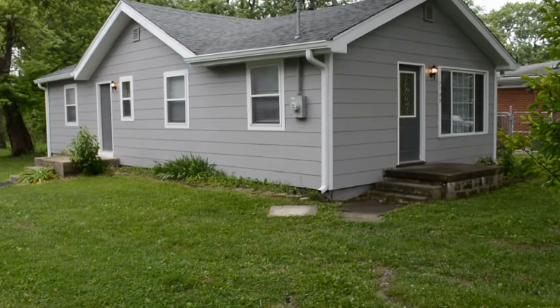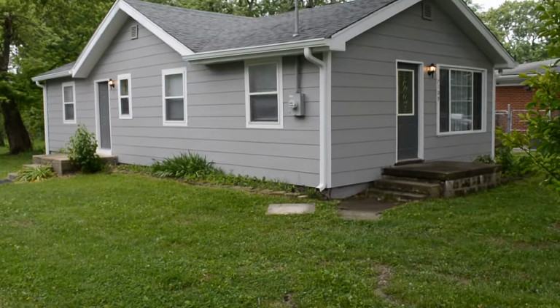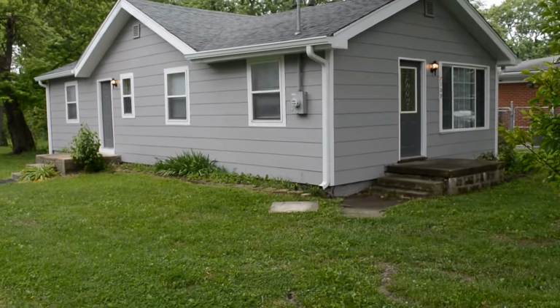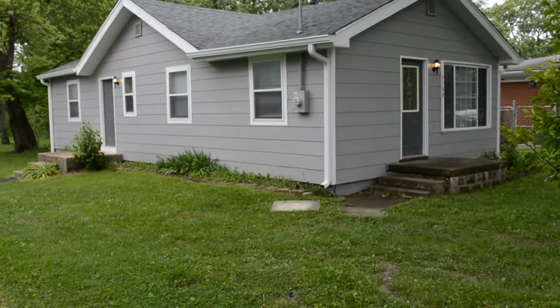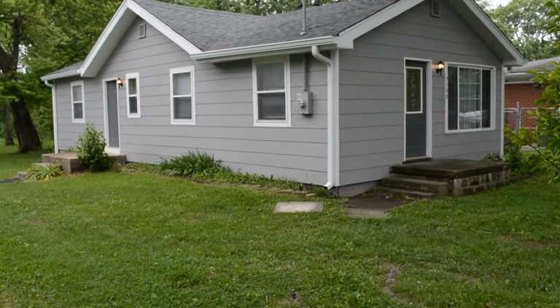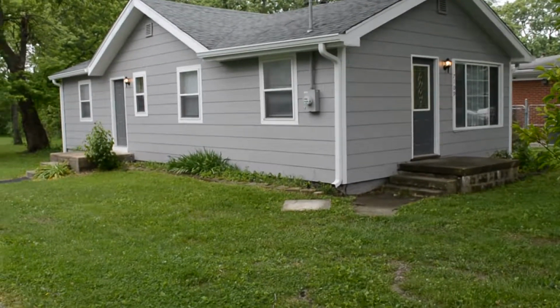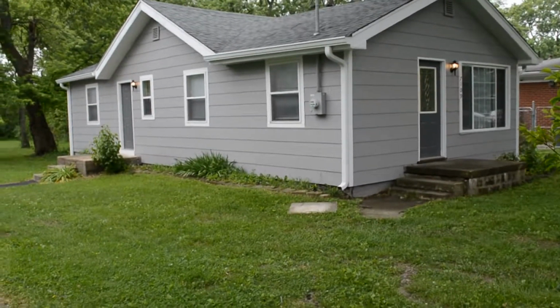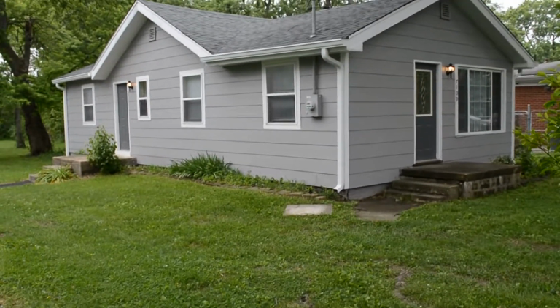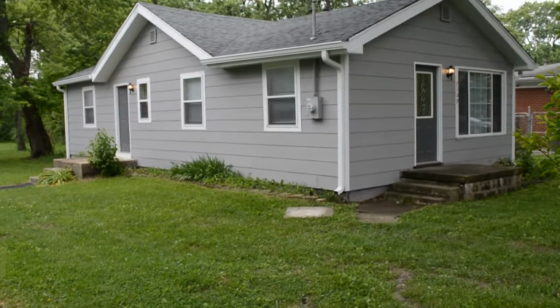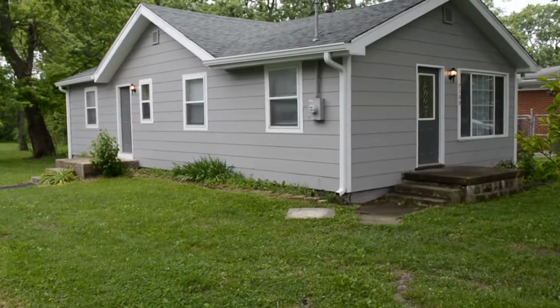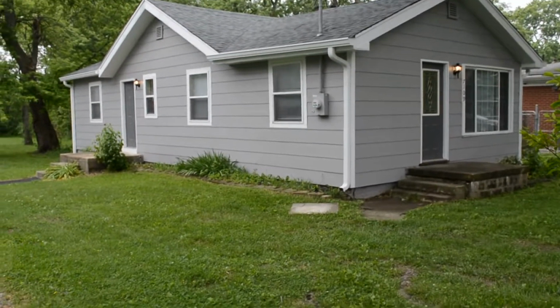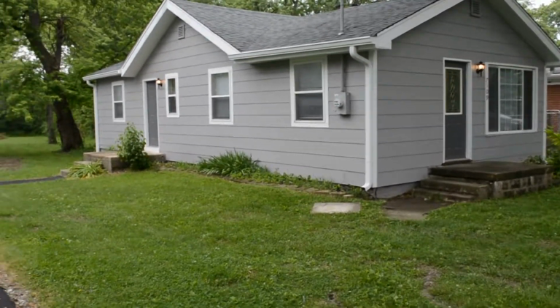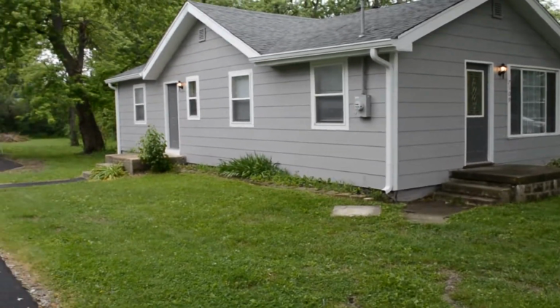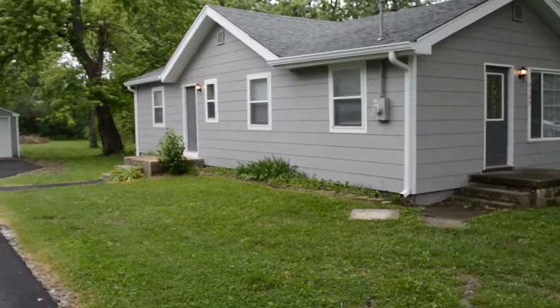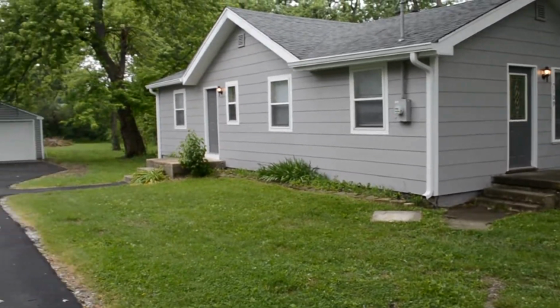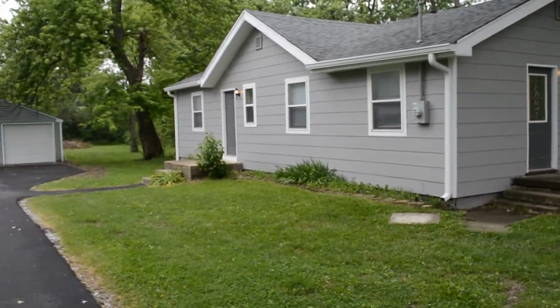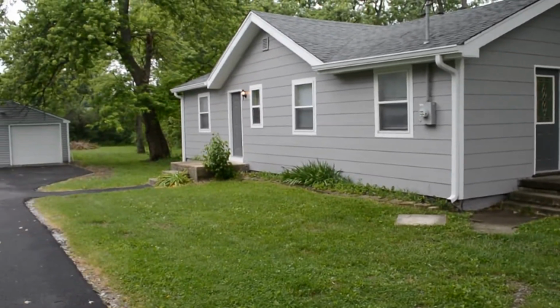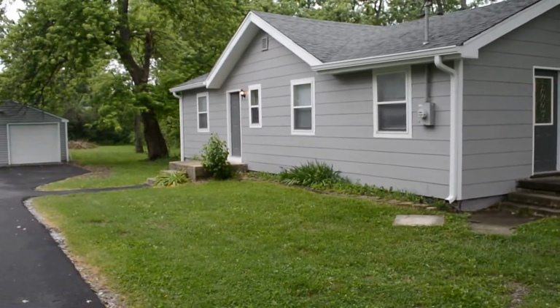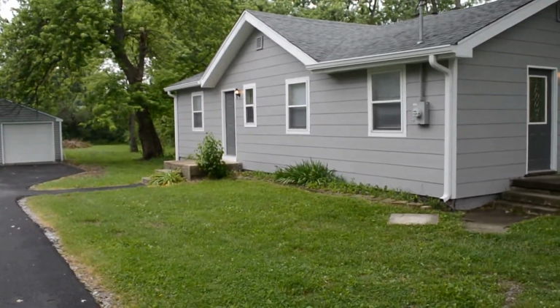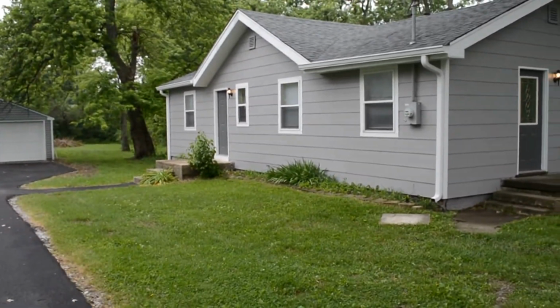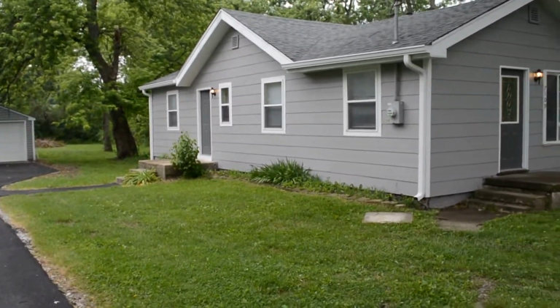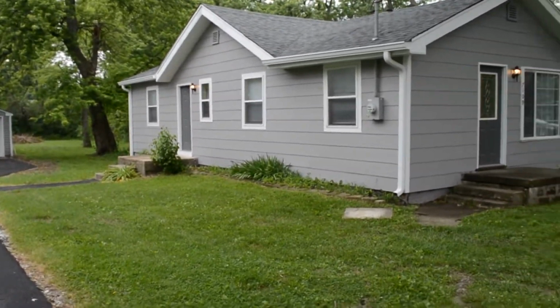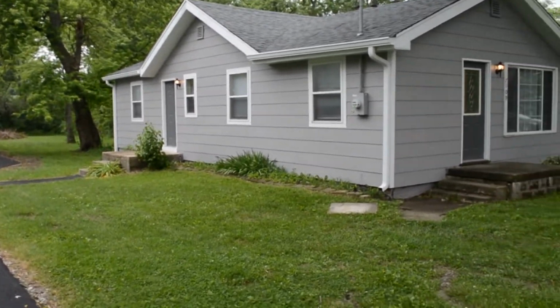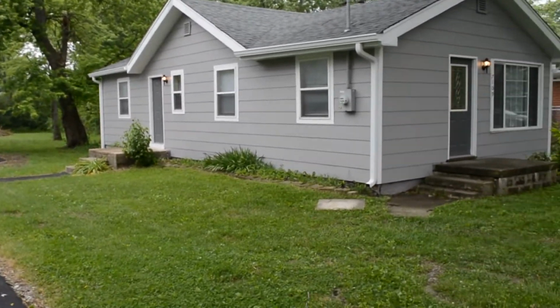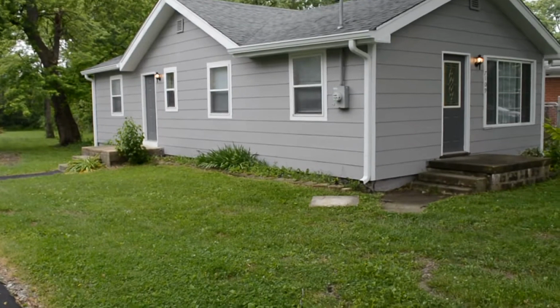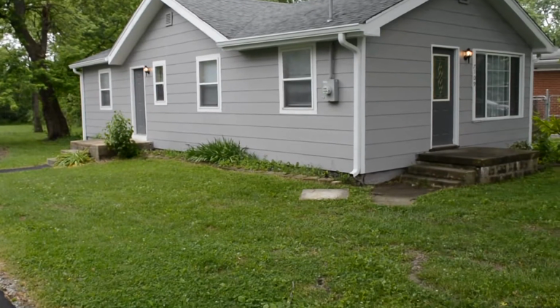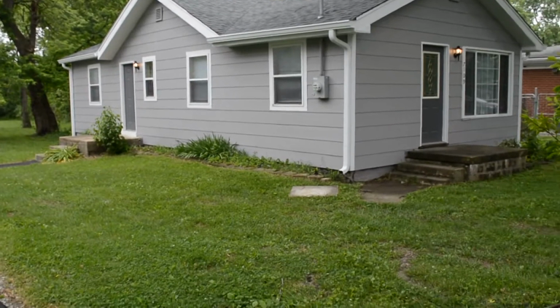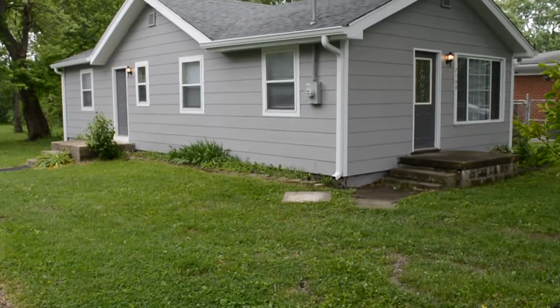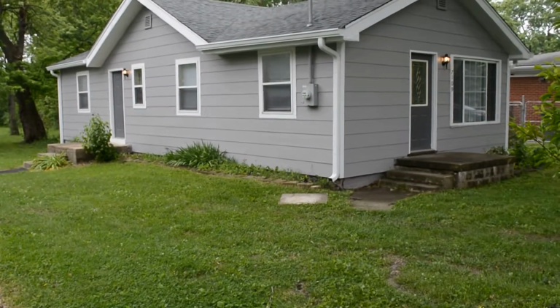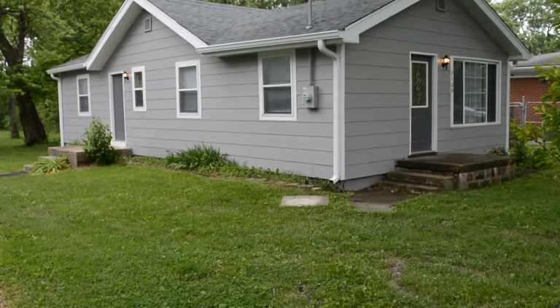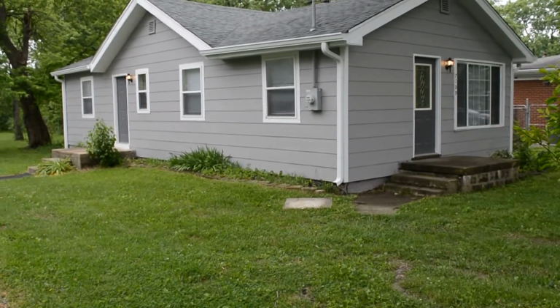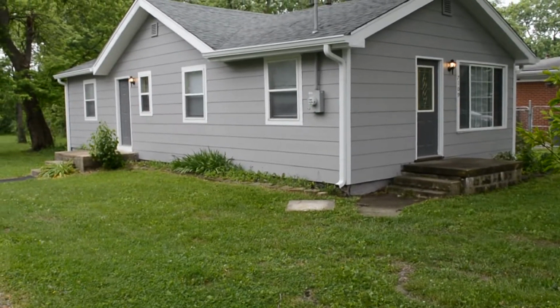Welcome to 7109 East 14th Street, Indianapolis. I'm going to give you a tour of this home.